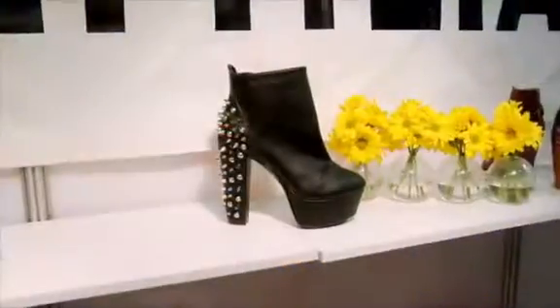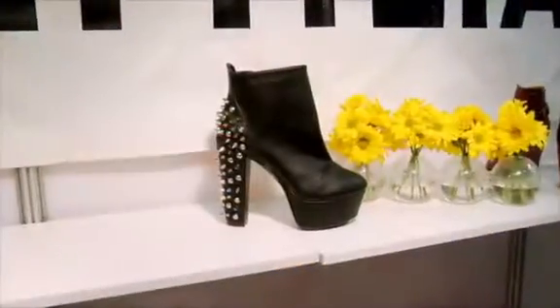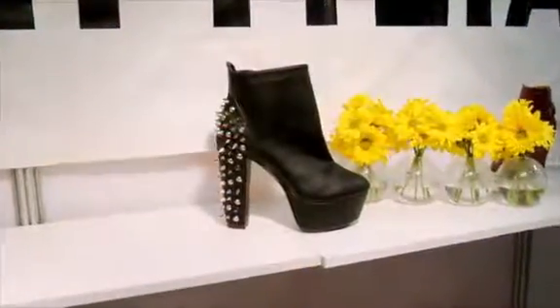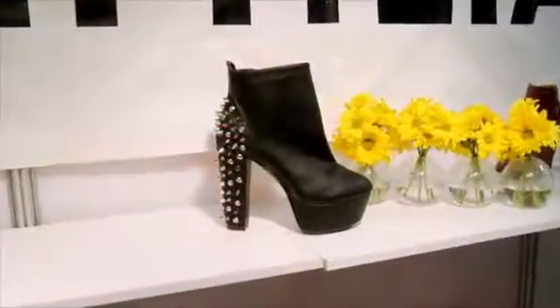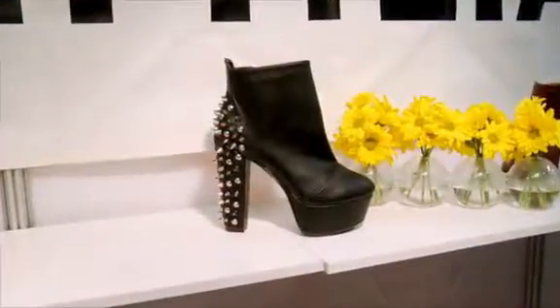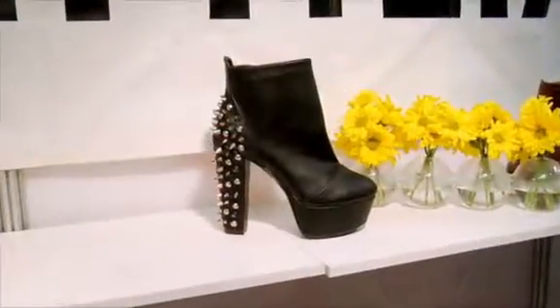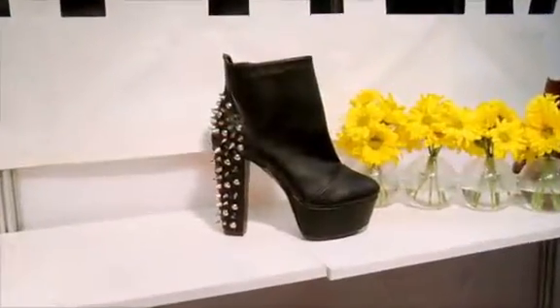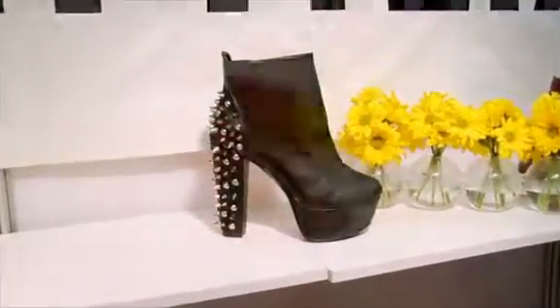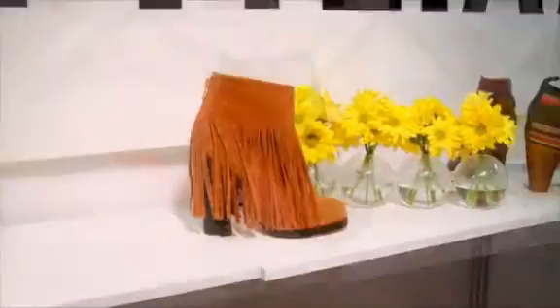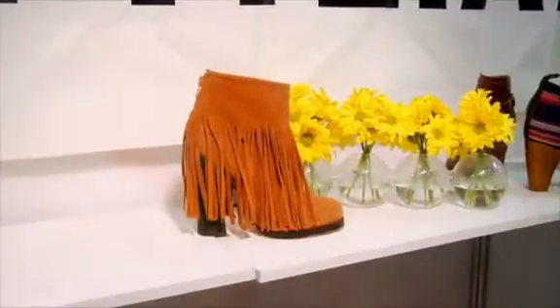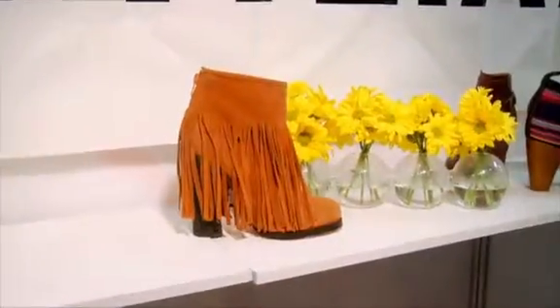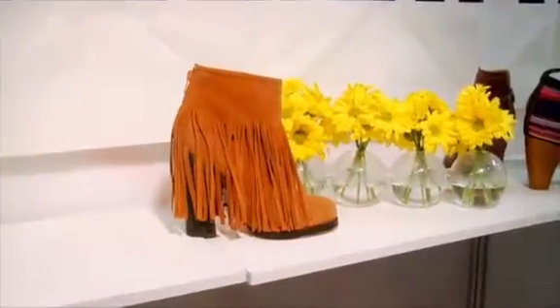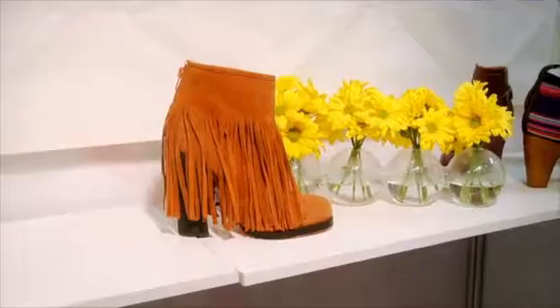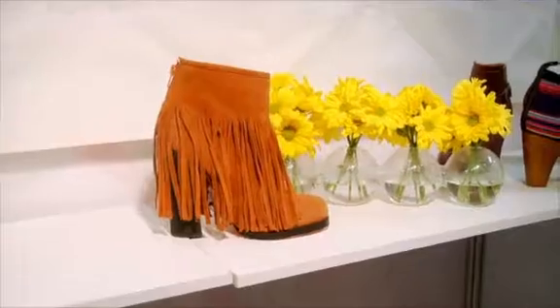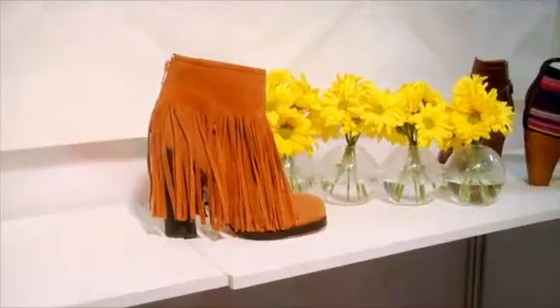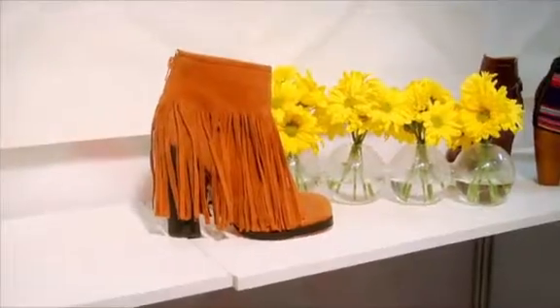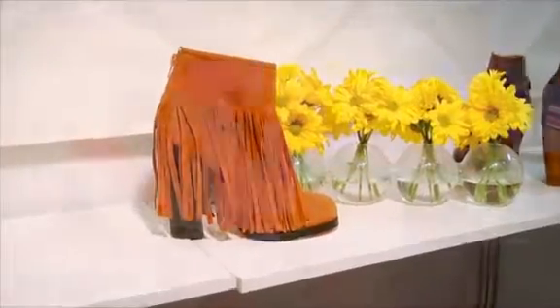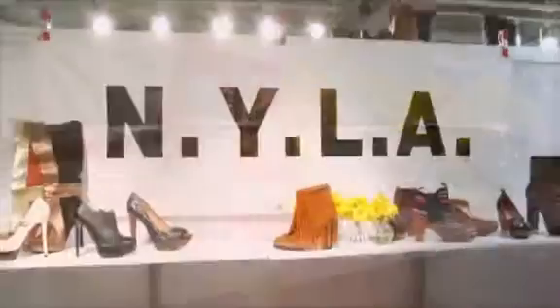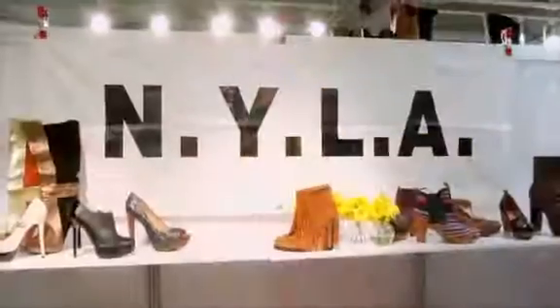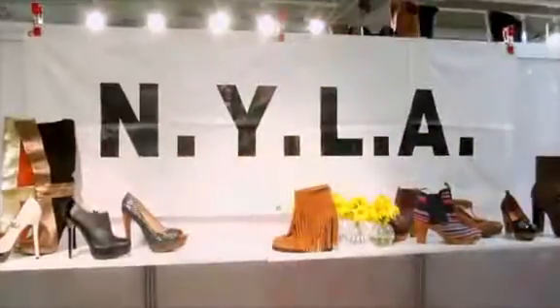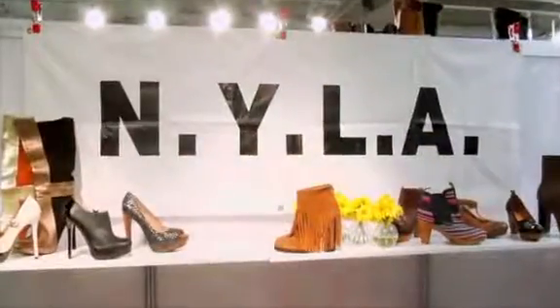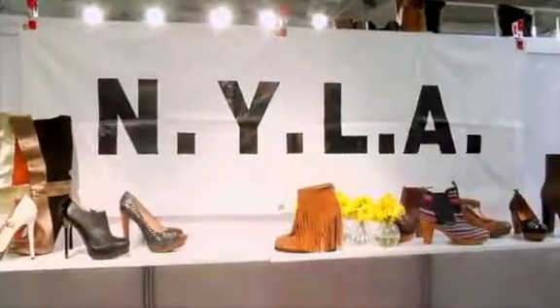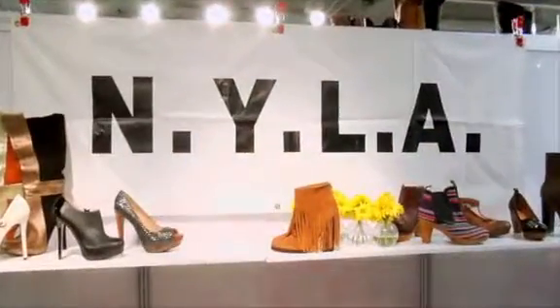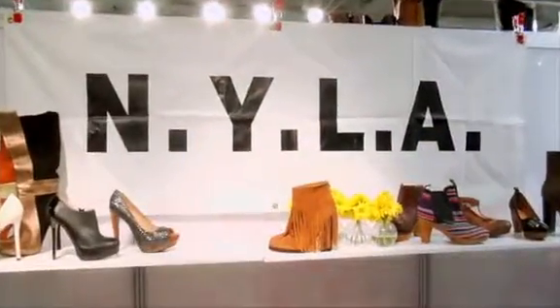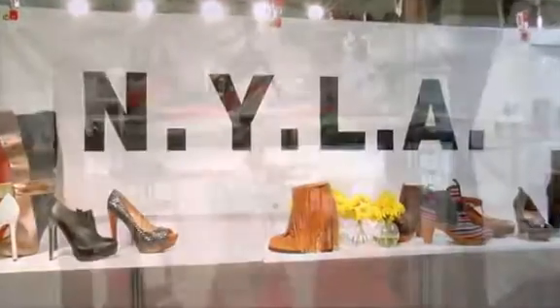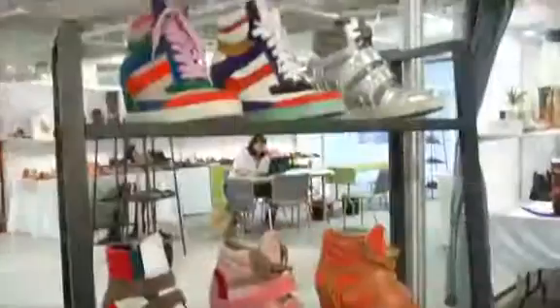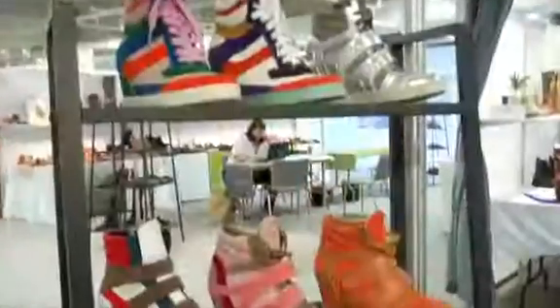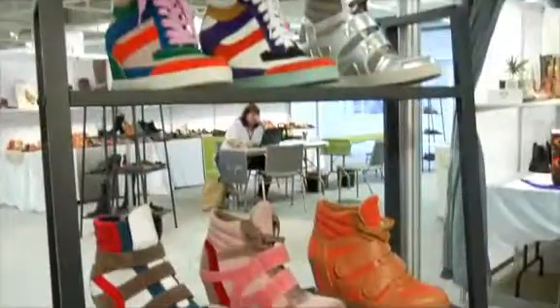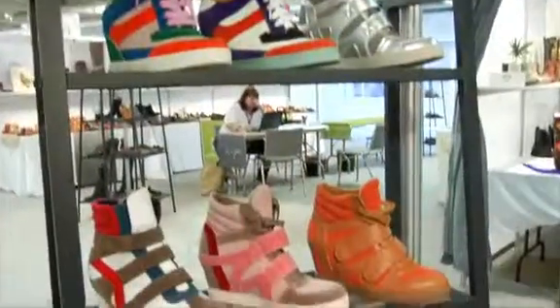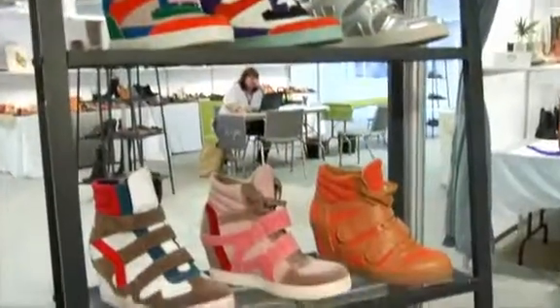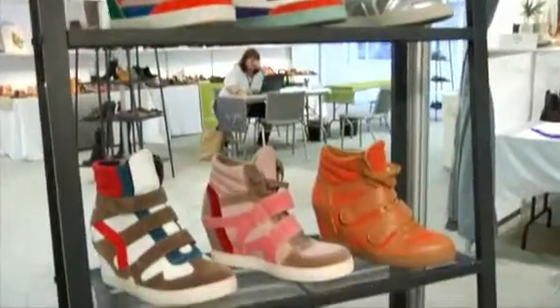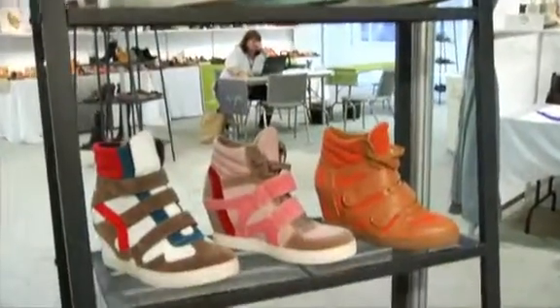Shoes TV was at Transit, the LA shoe show, and stopped by the NYLA booth to get the scoop on their latest looks.